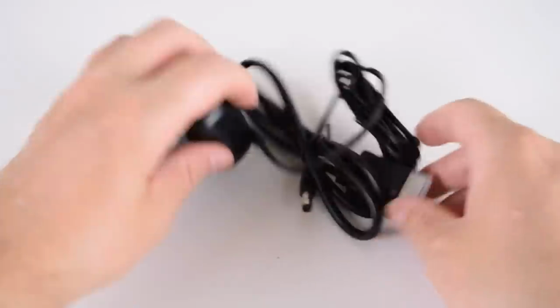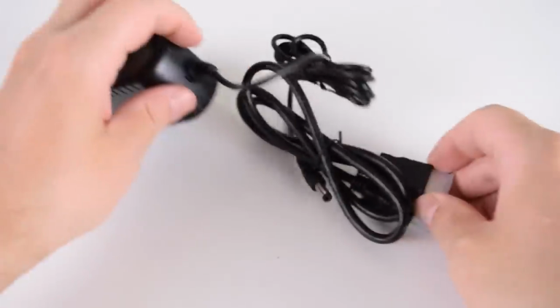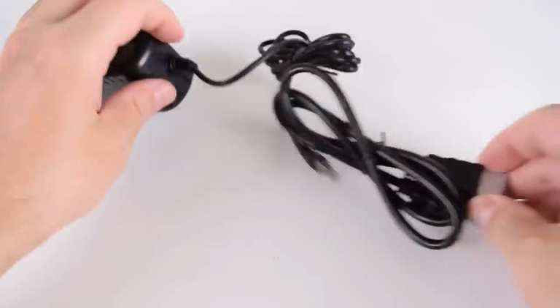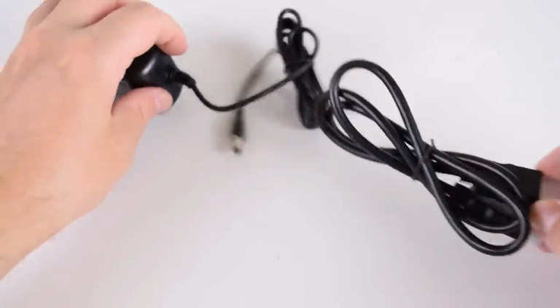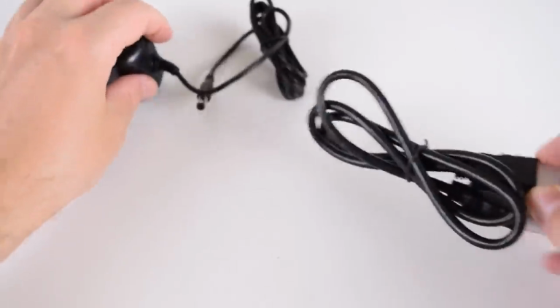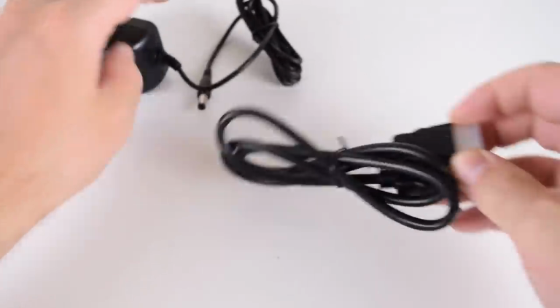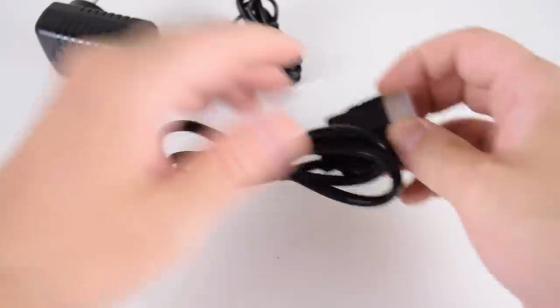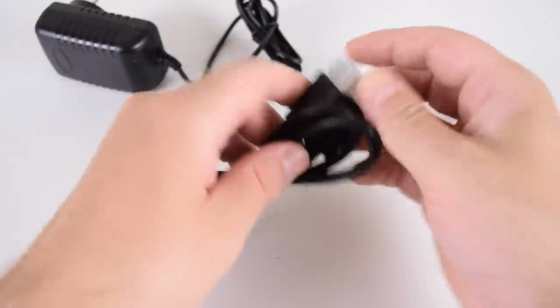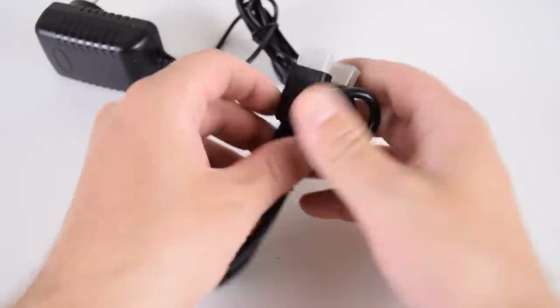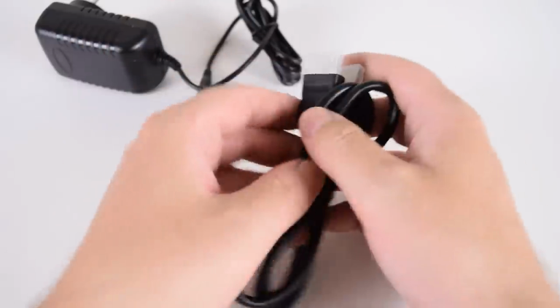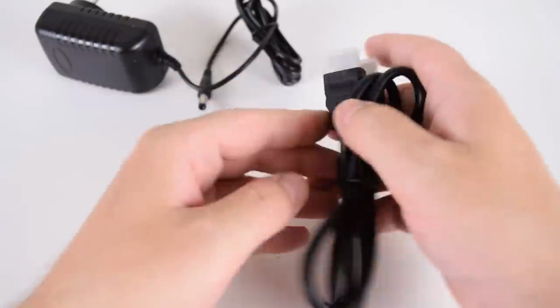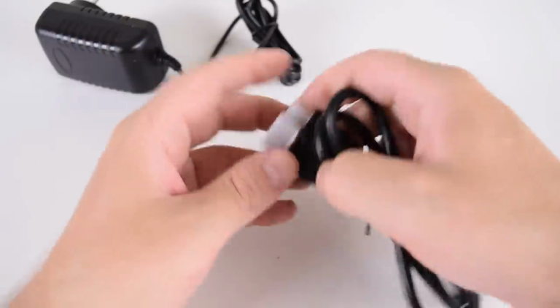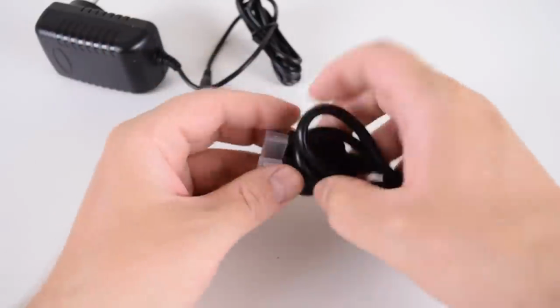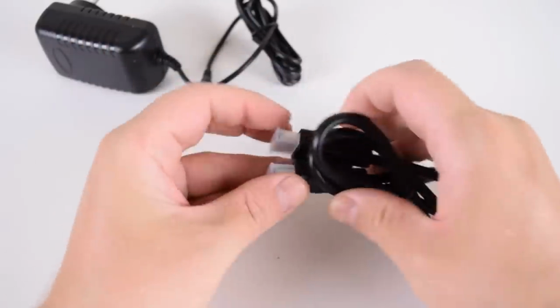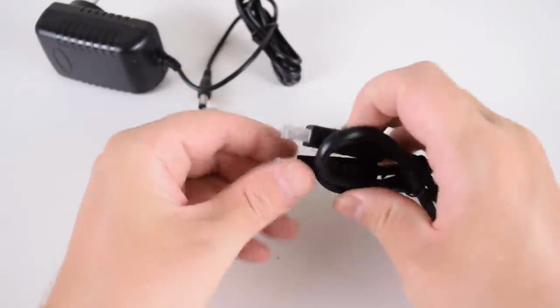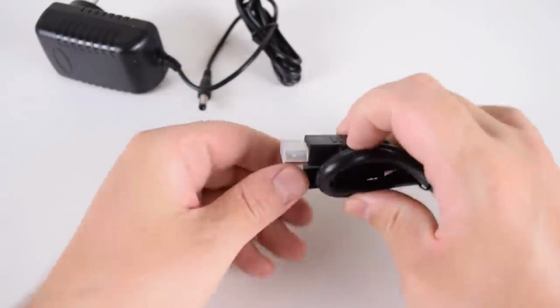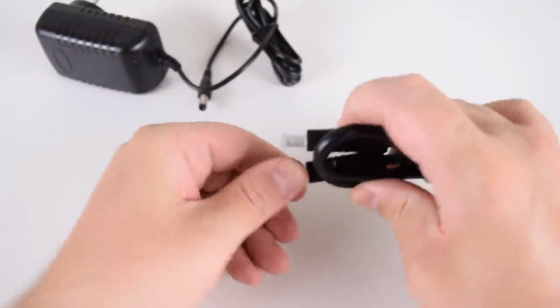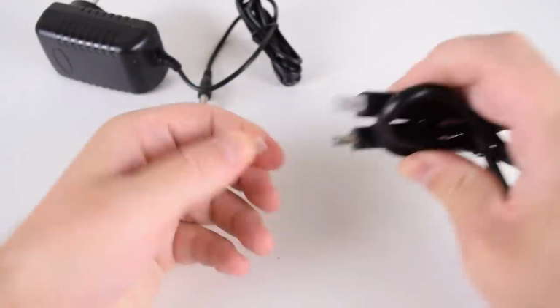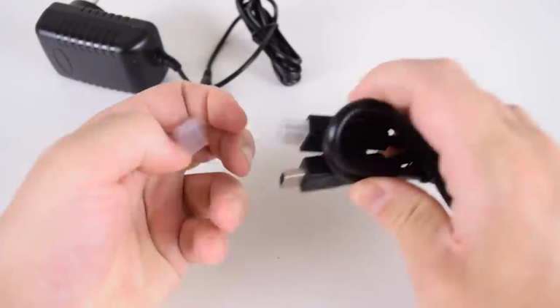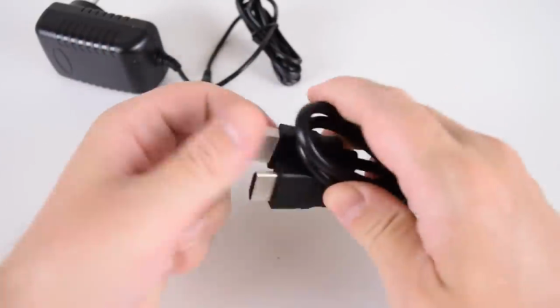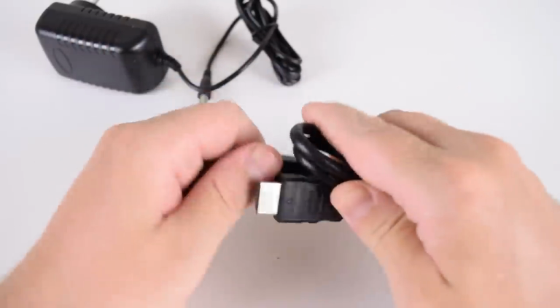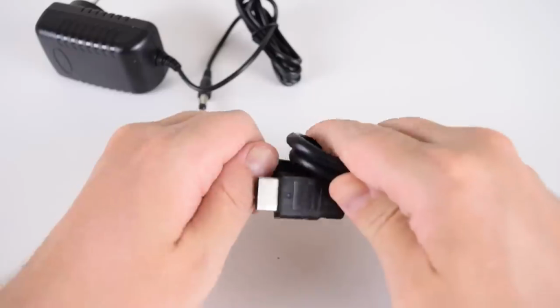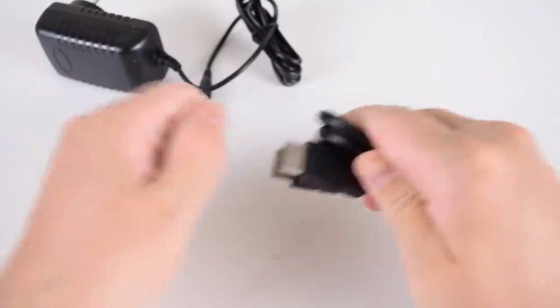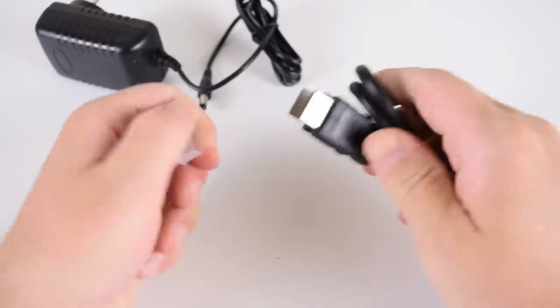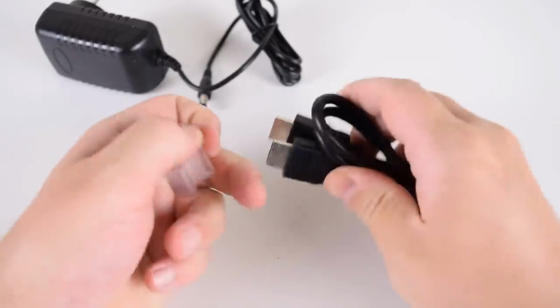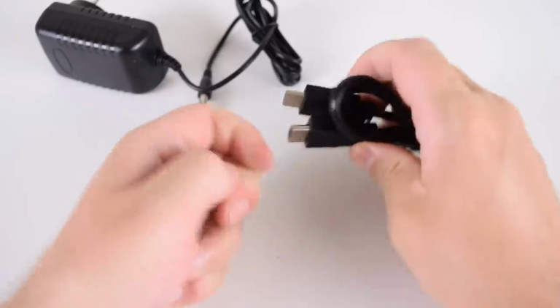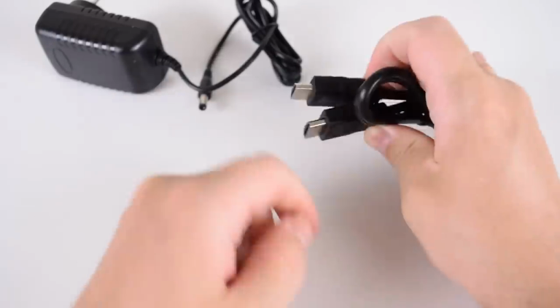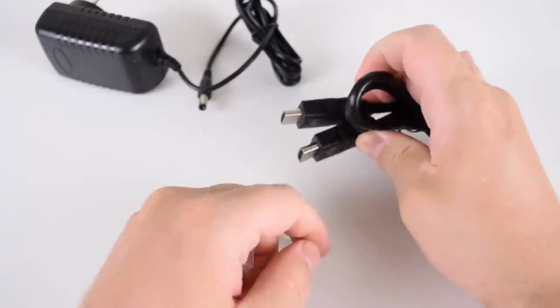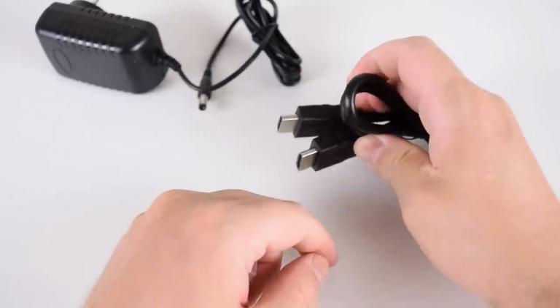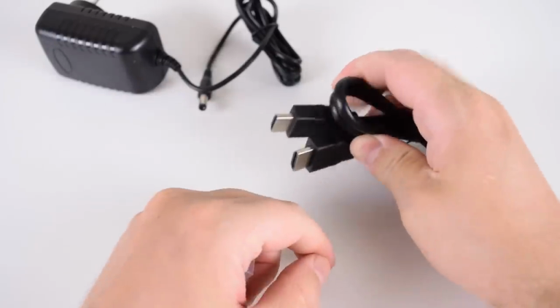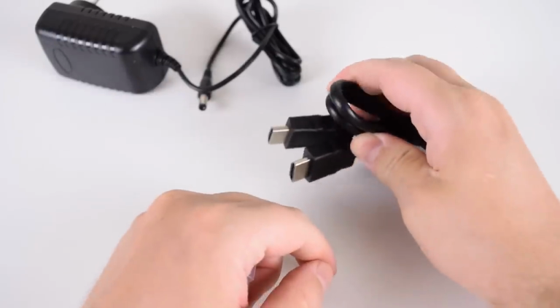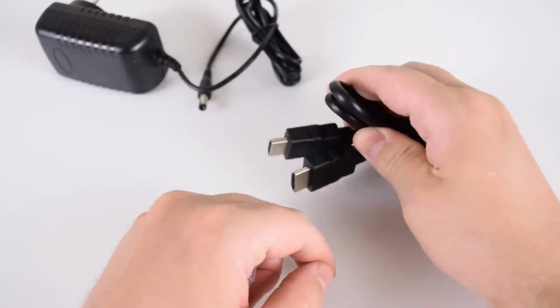The HDMI cable is also rather short at 80 centimeters, and you can use it if the mini PC is right next to your monitor or TV, but not much further than that.